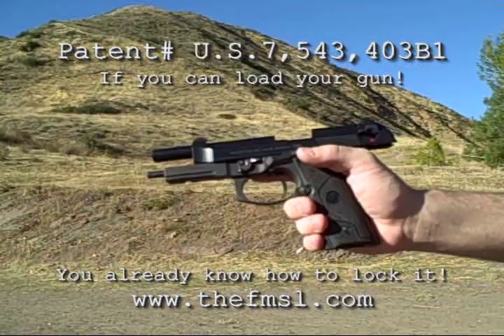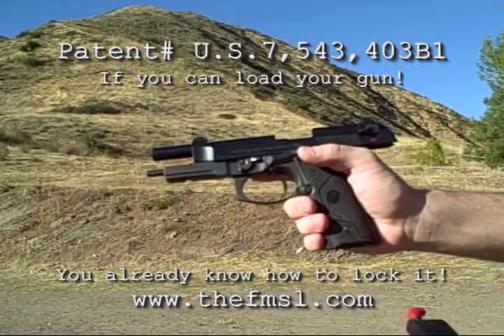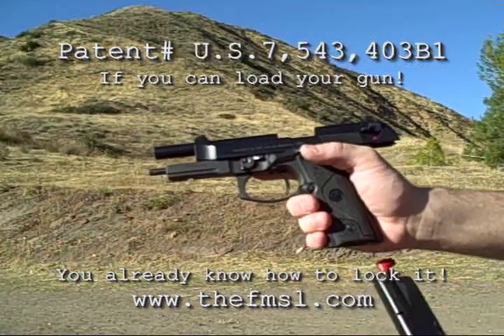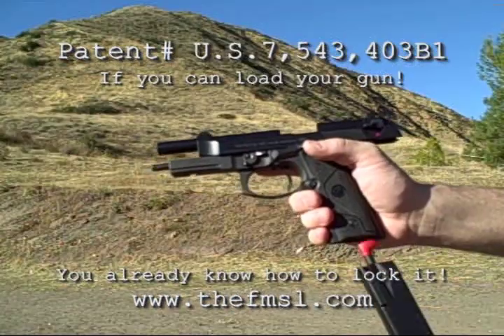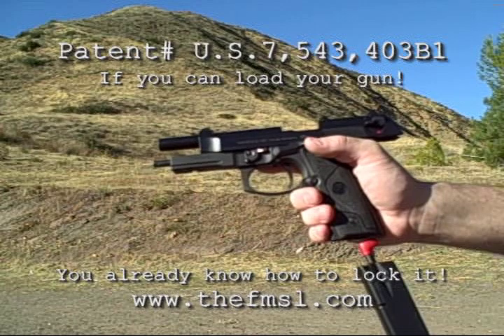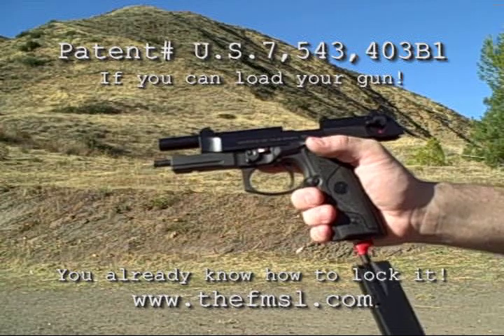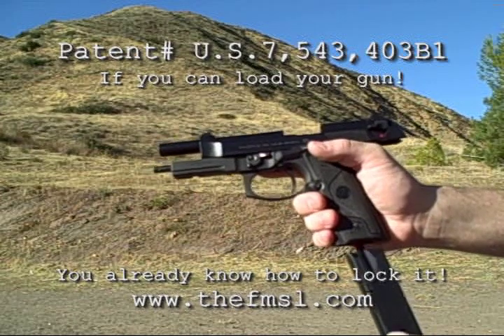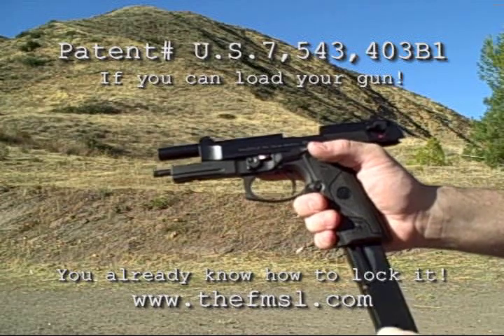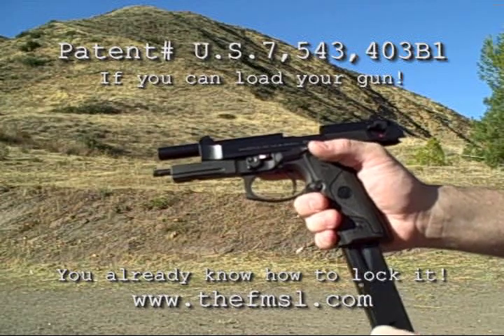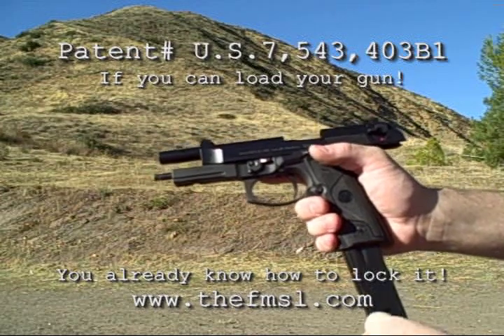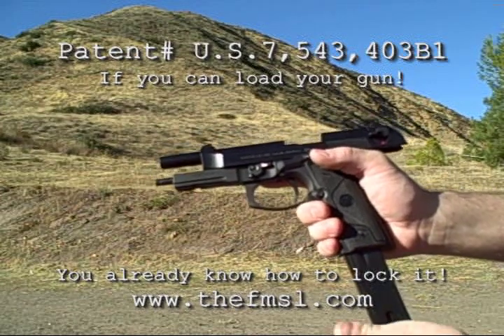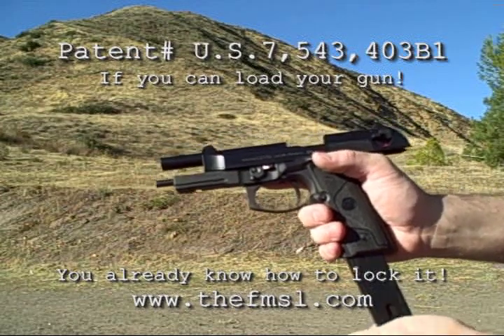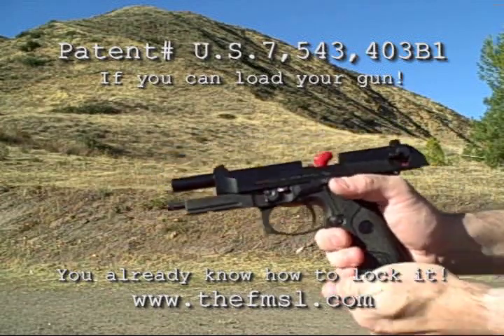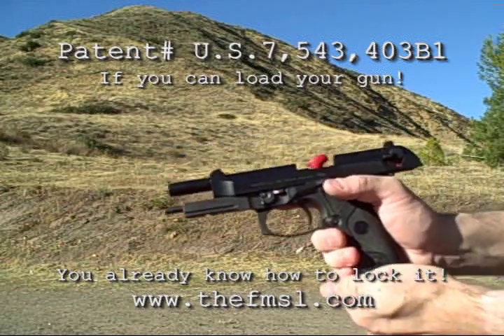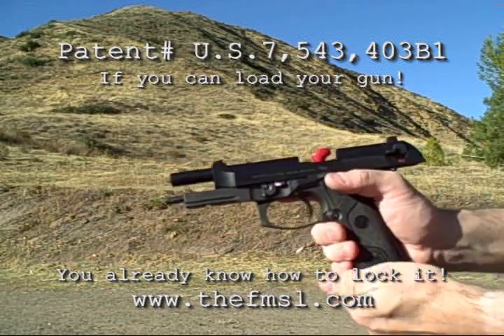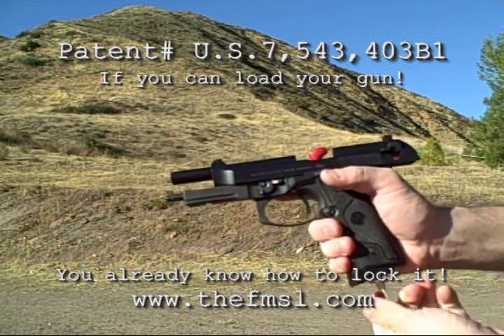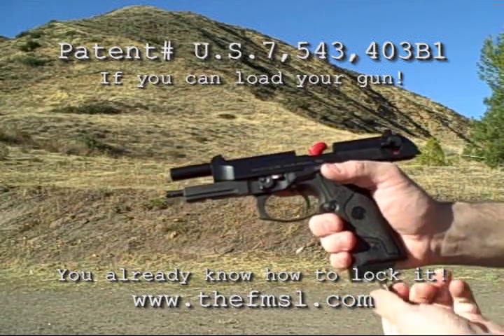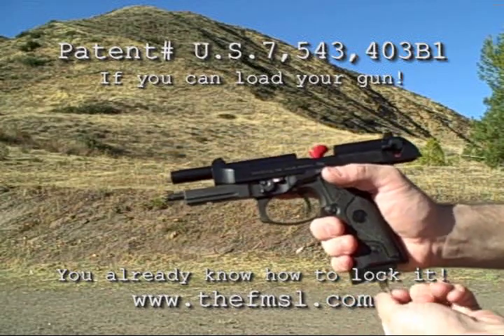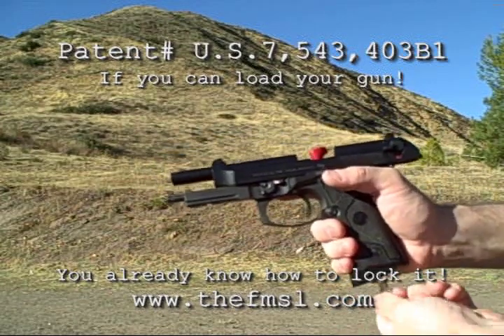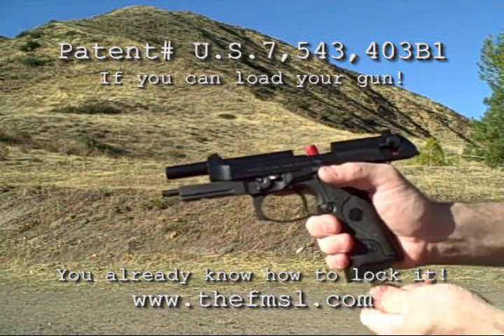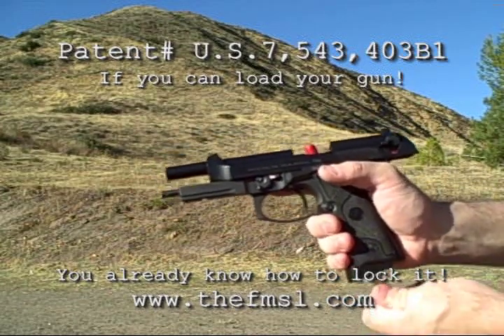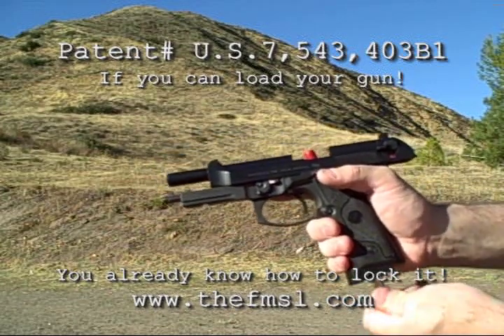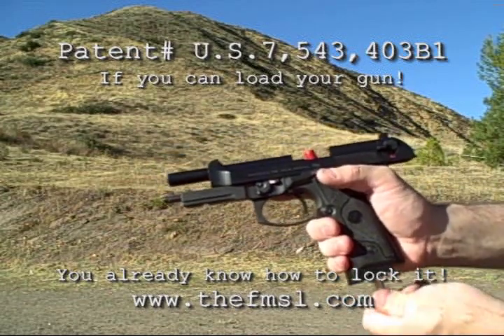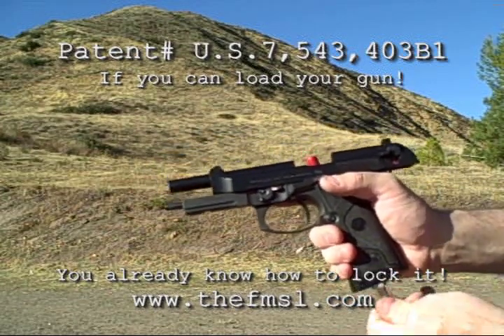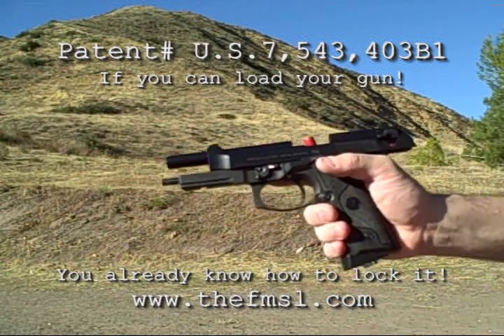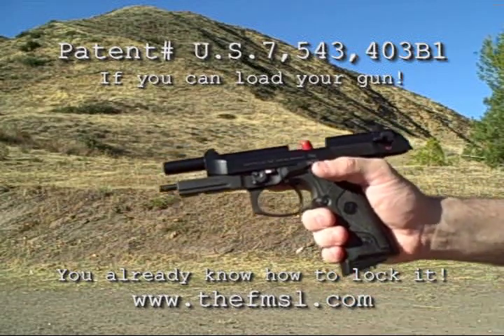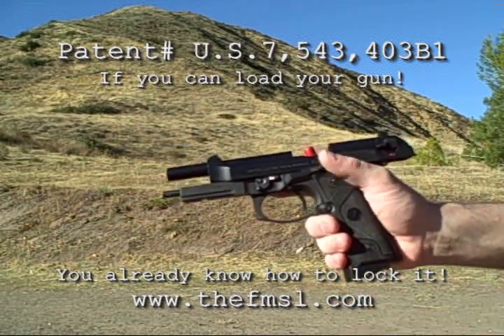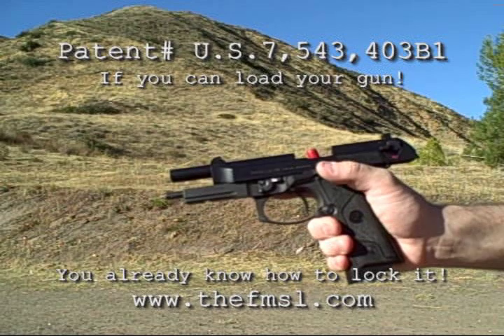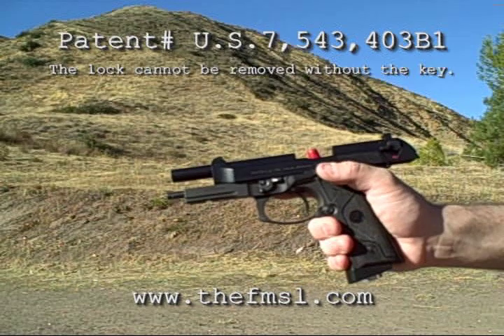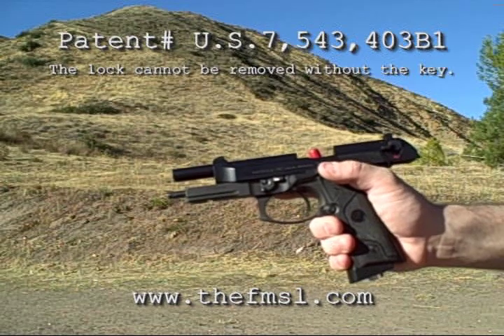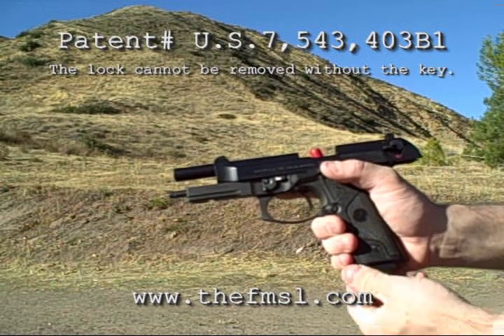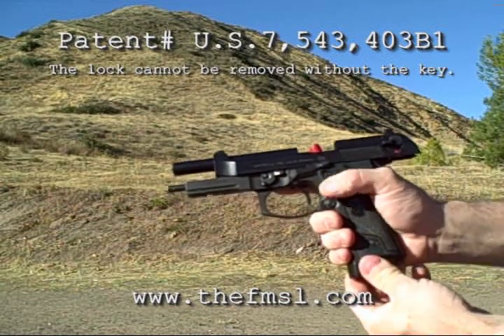Insert the FMSL into the firearm as you would a loaded magazine. Twist the key to lock it and remove the key. The firearm is now locked and safe.